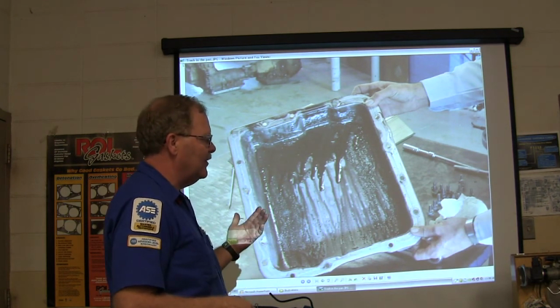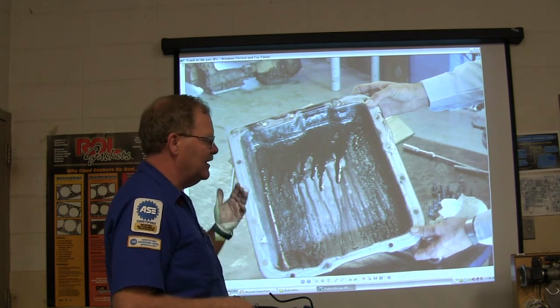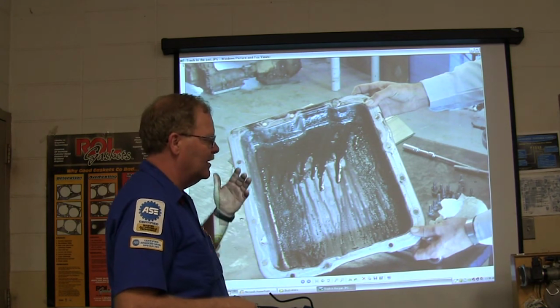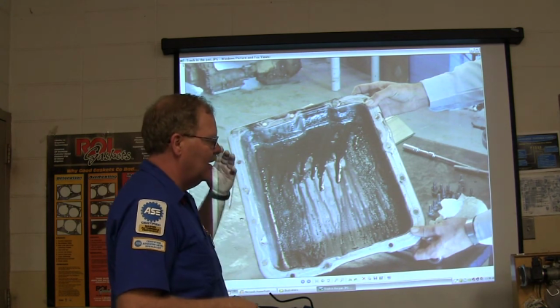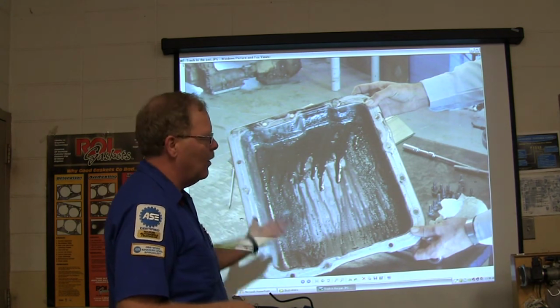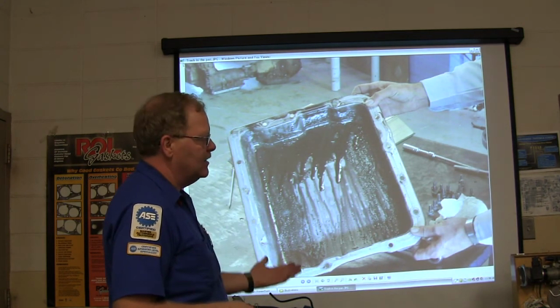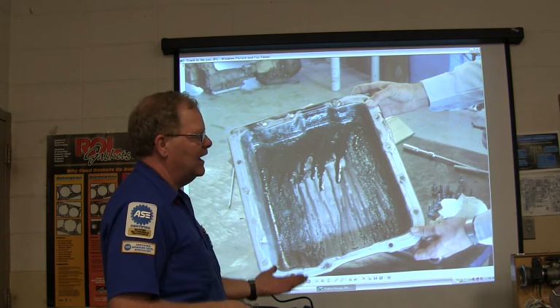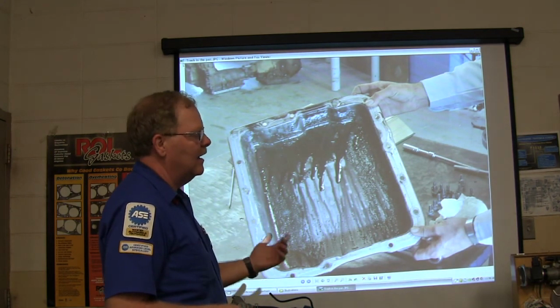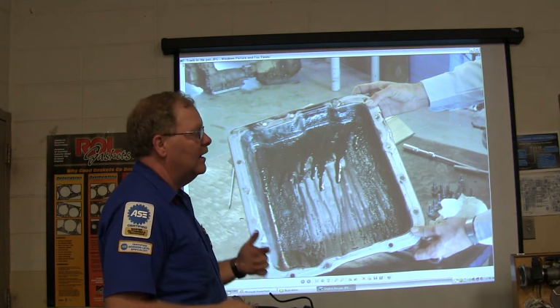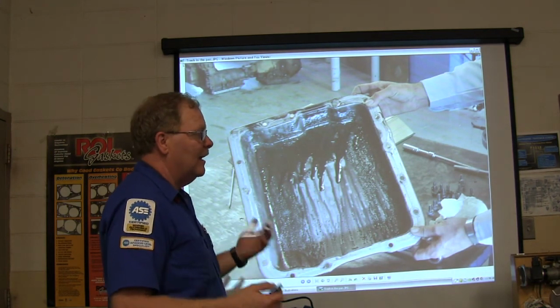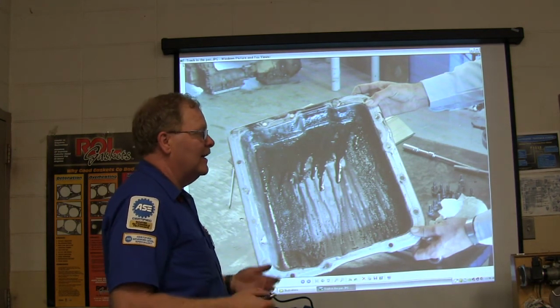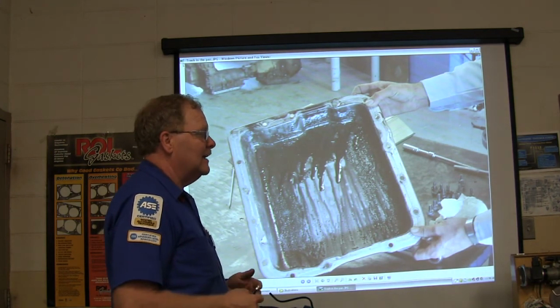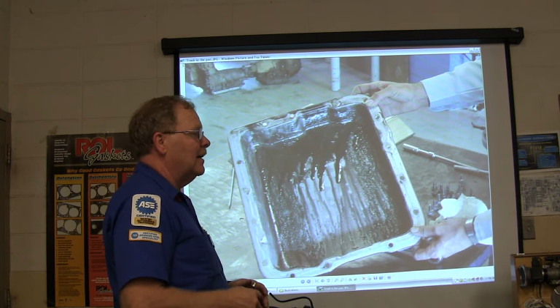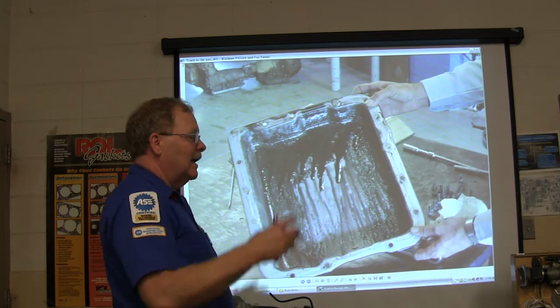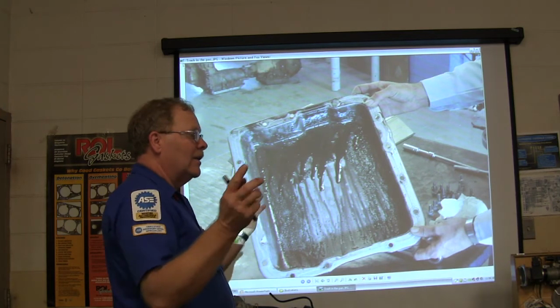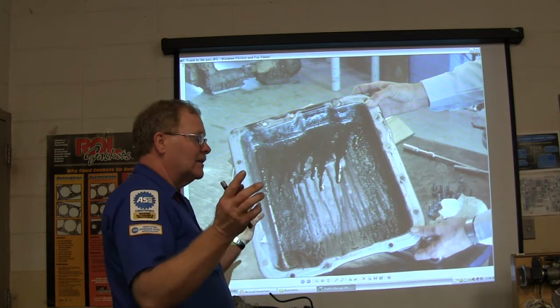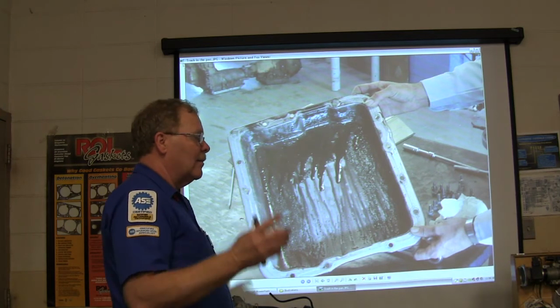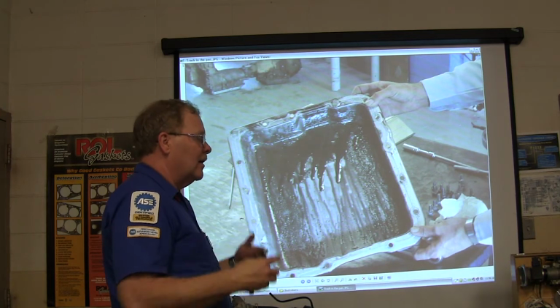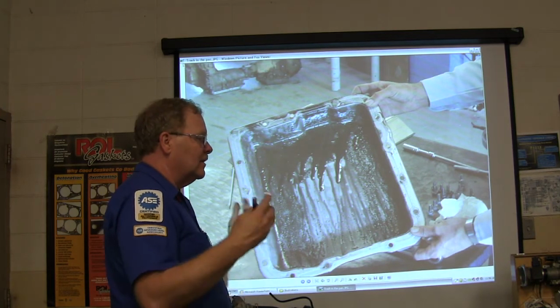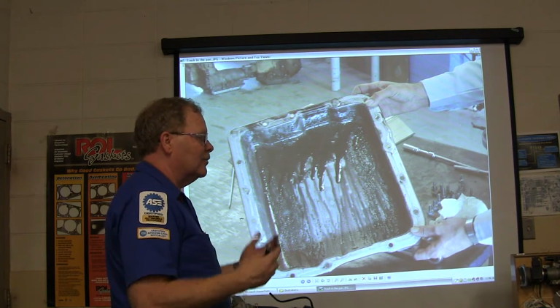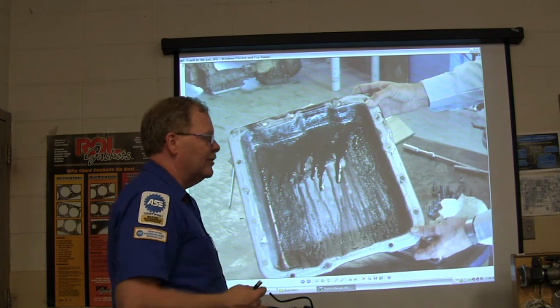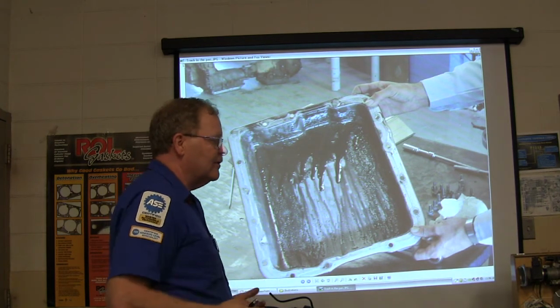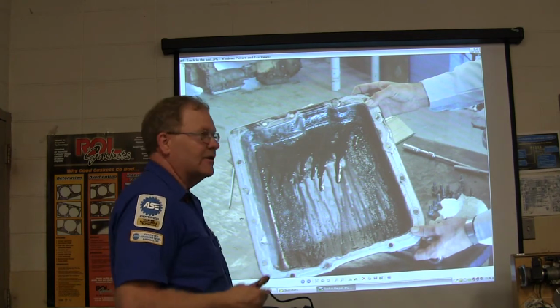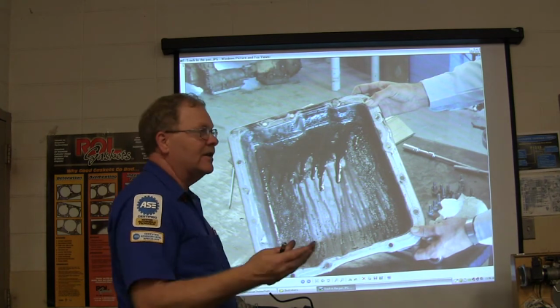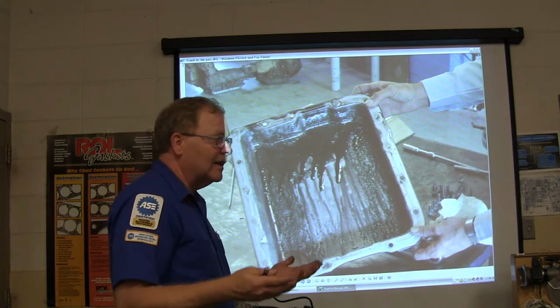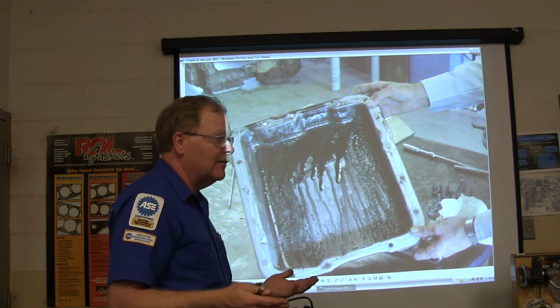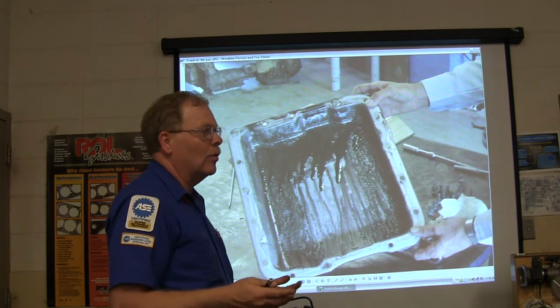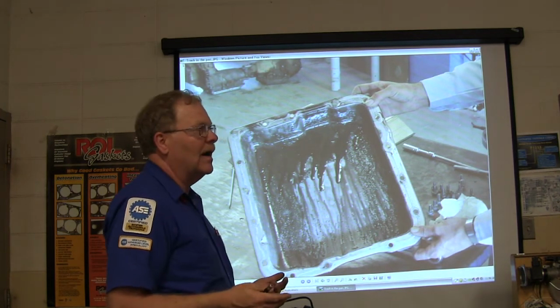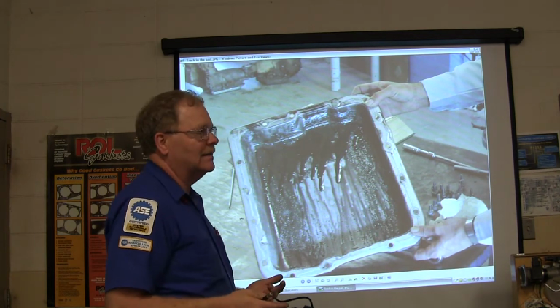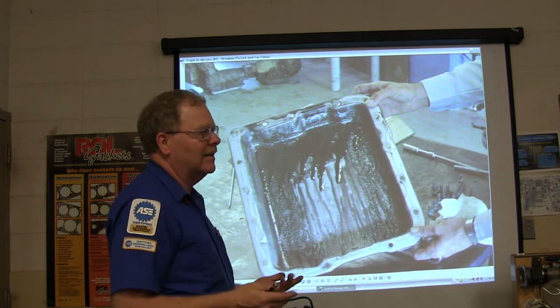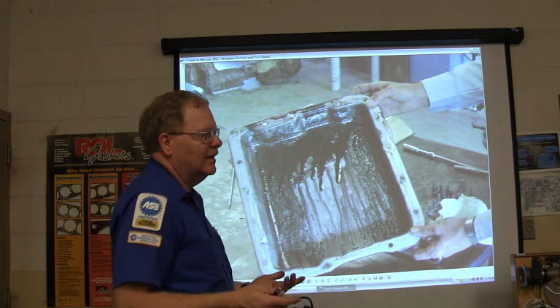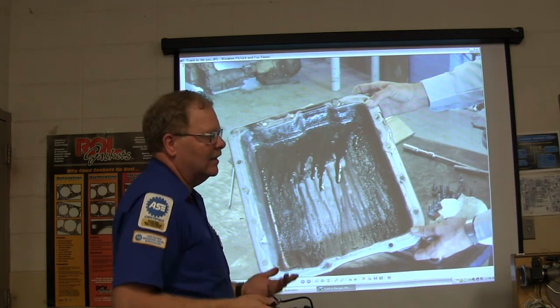You can't just wash that contamination out. And if they say, 'I know it's got problems, I just want to service it and see if I can get a few more miles out of it' — you need to be careful with that and document what you told the customer.